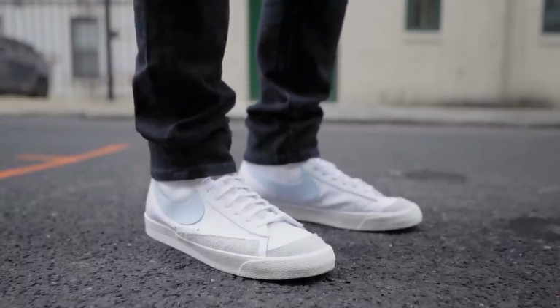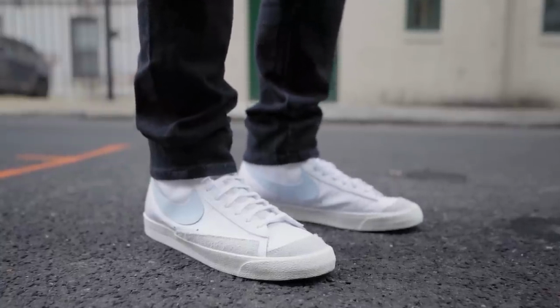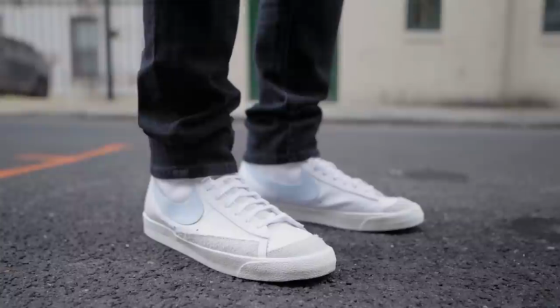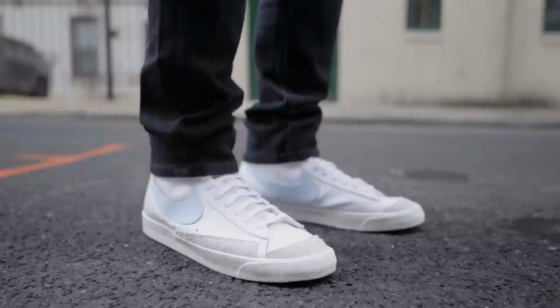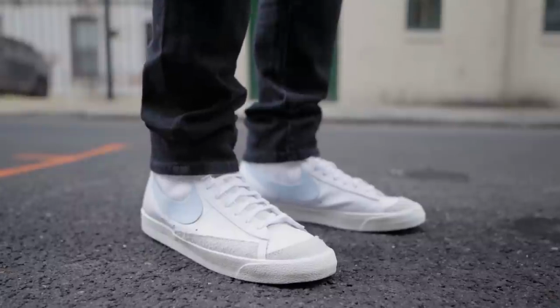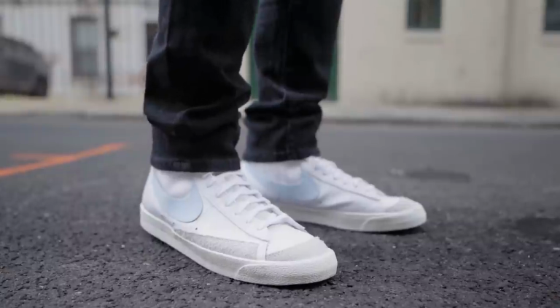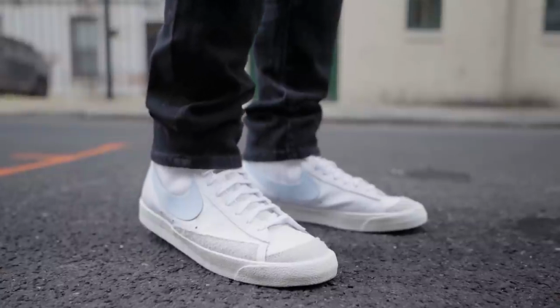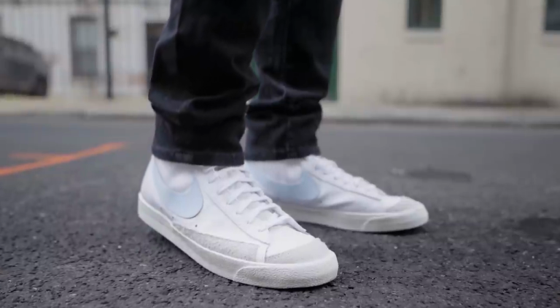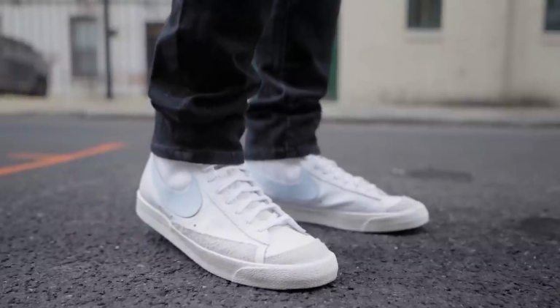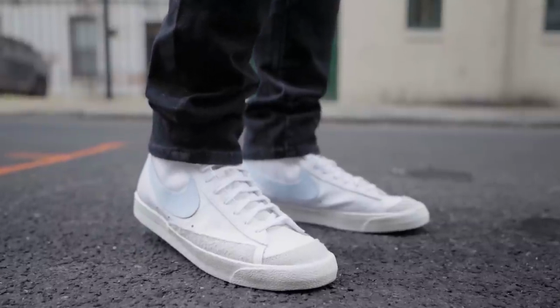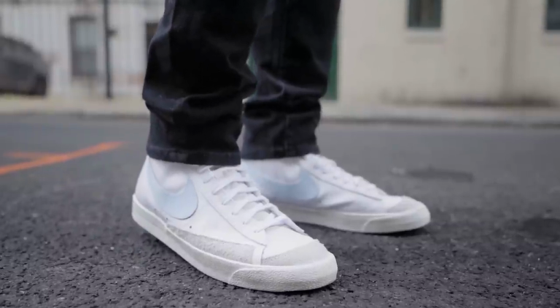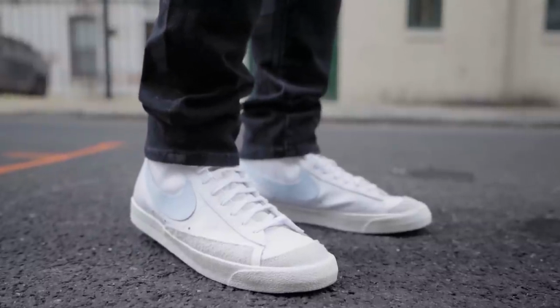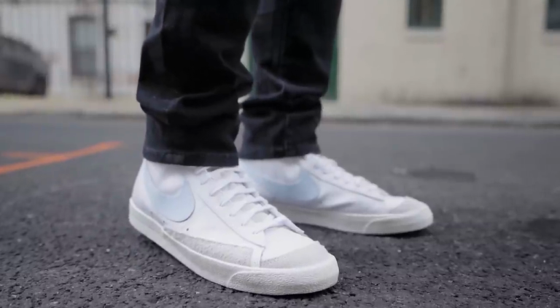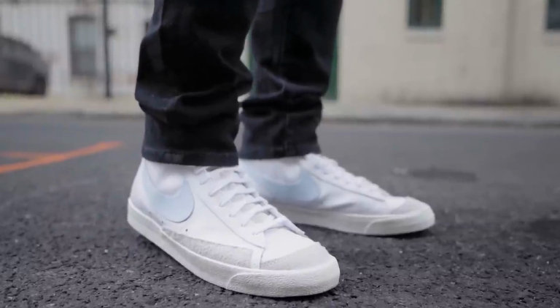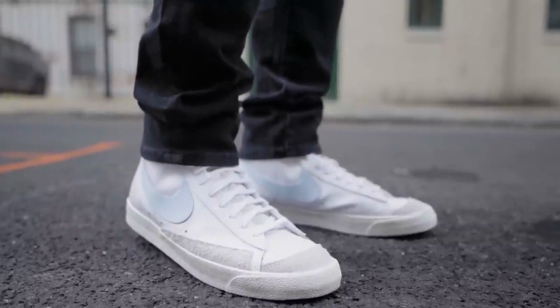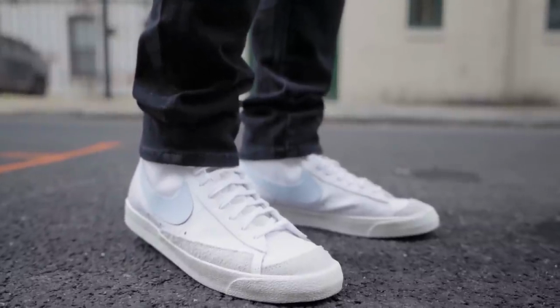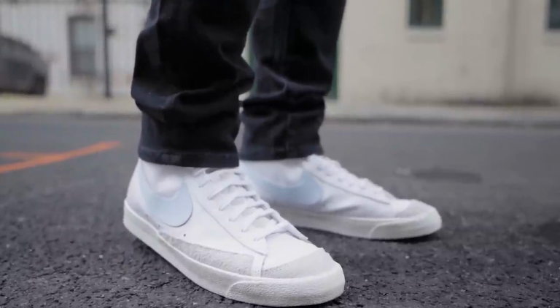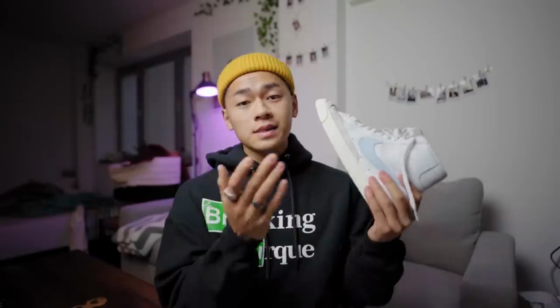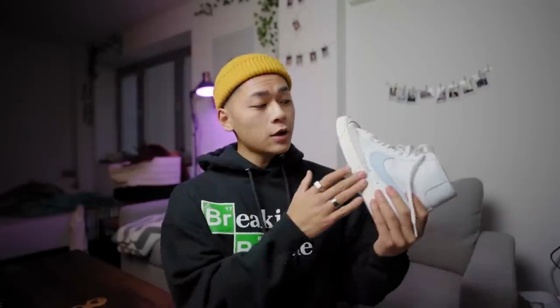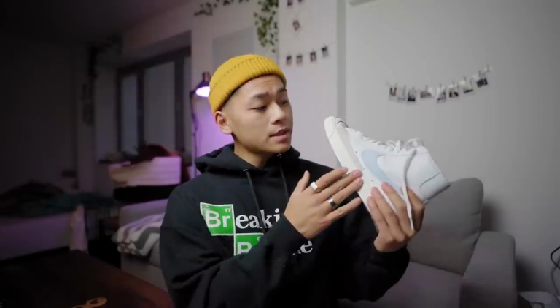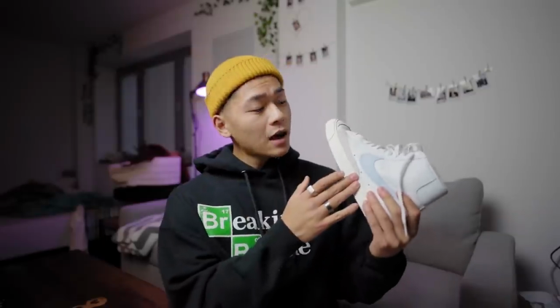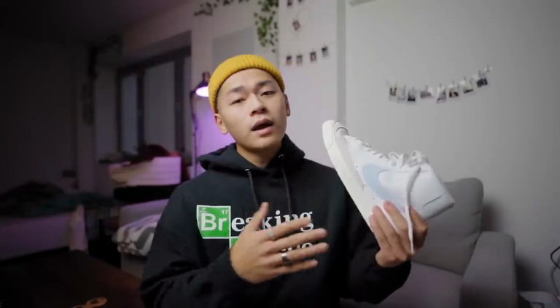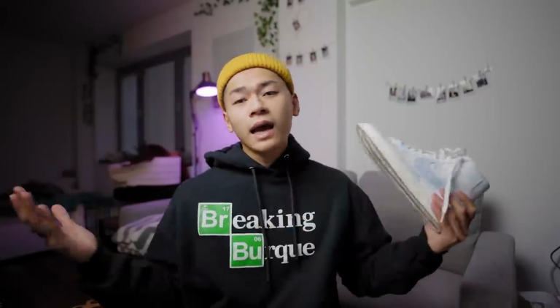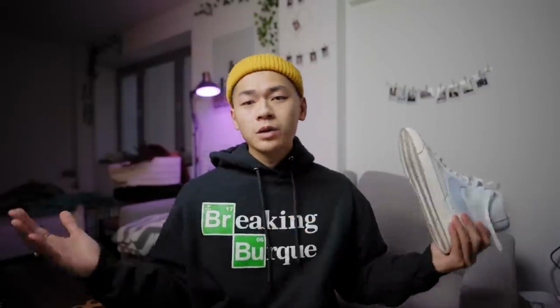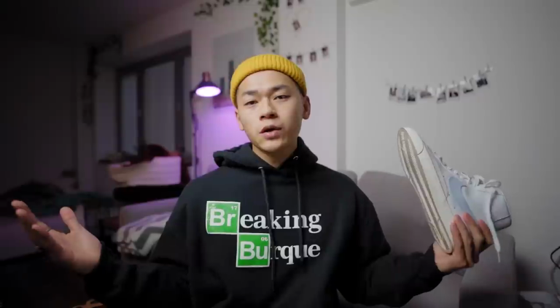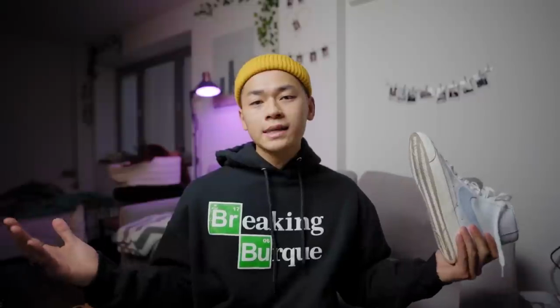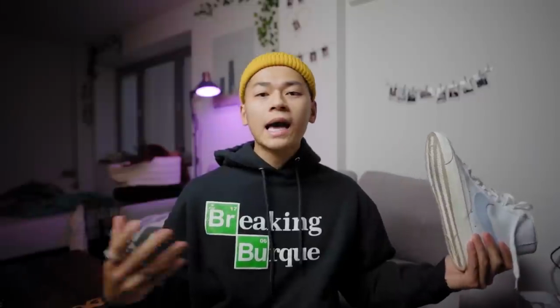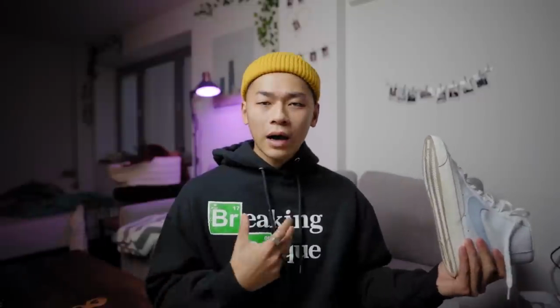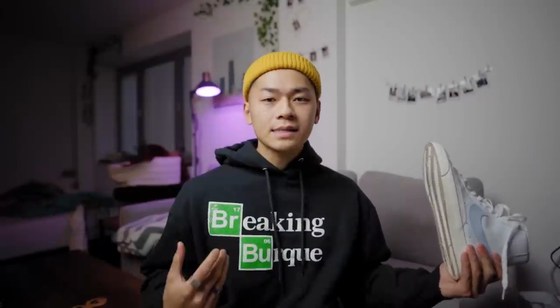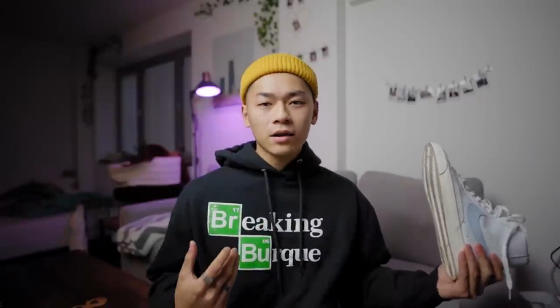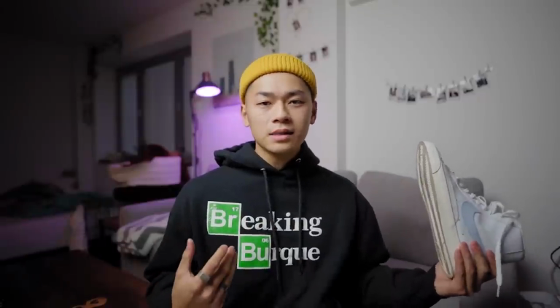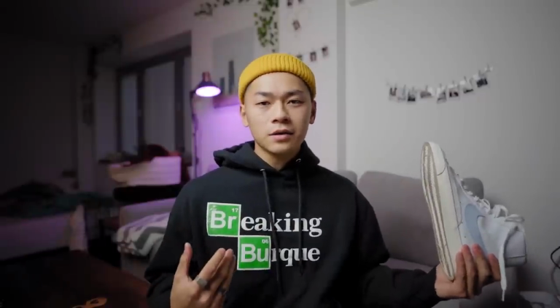I want to recommend these to you, so we're going to talk about how these sneakers came about, we're going to break down the sneaker itself, and I'm going to show you guys how I style these sneakers.